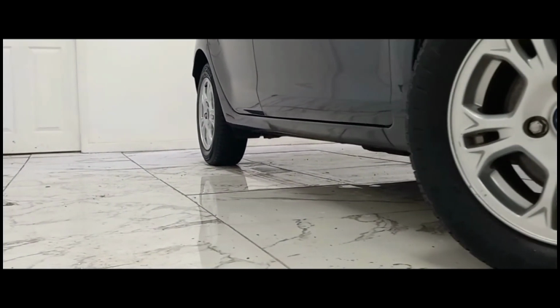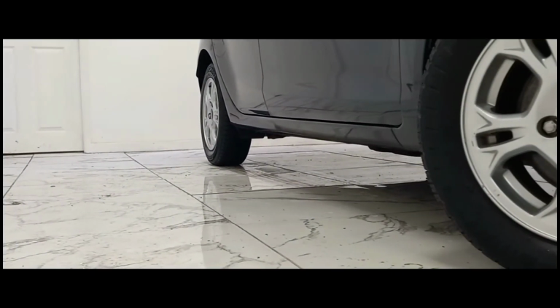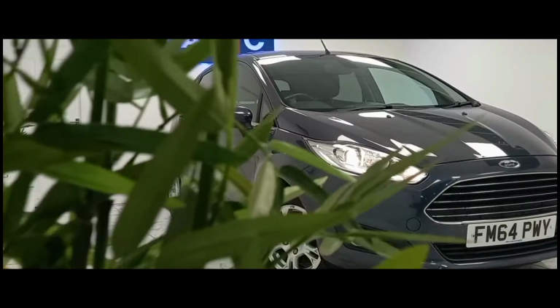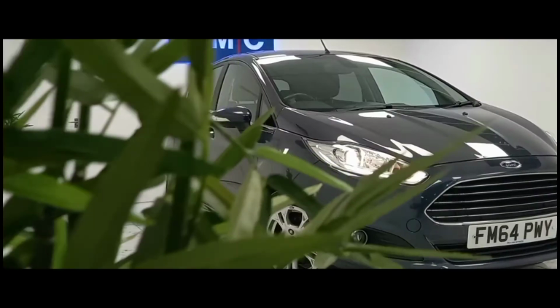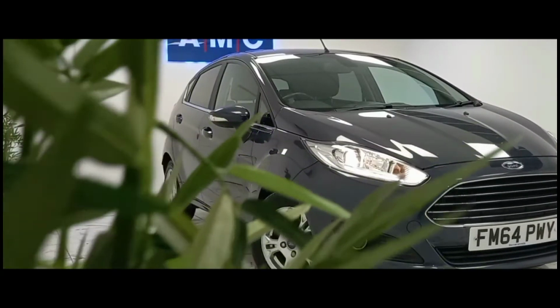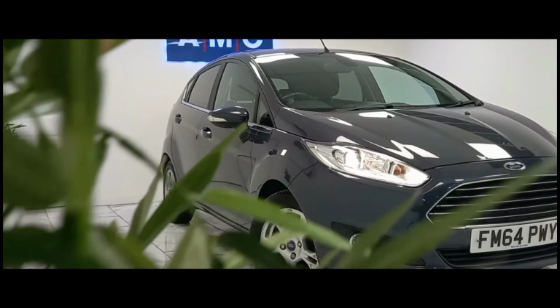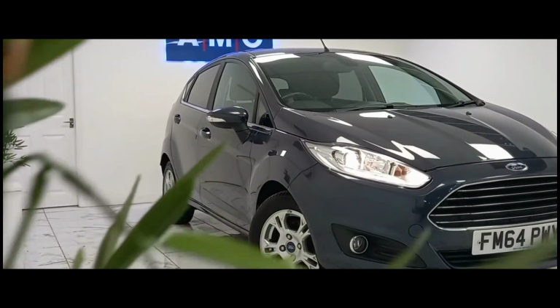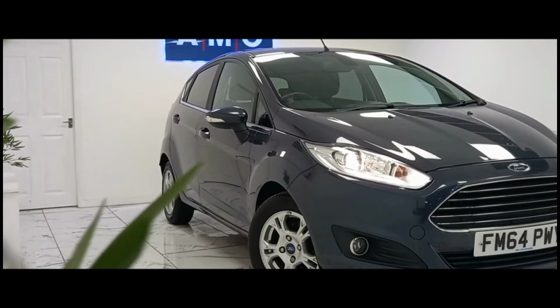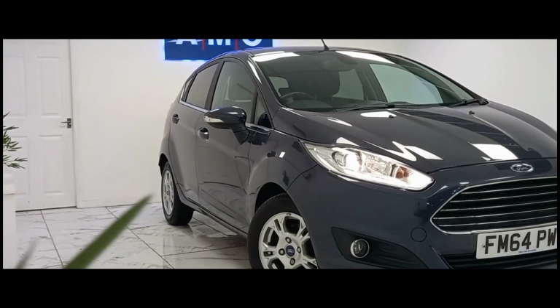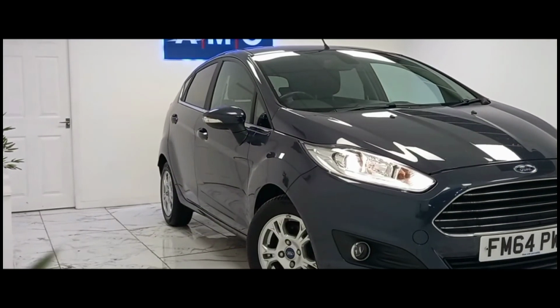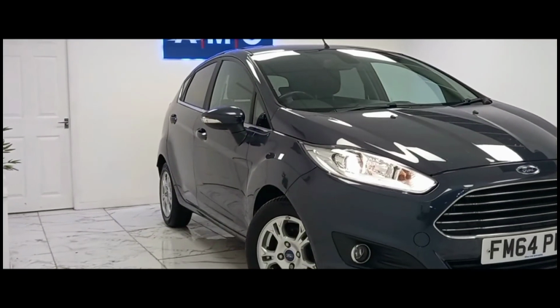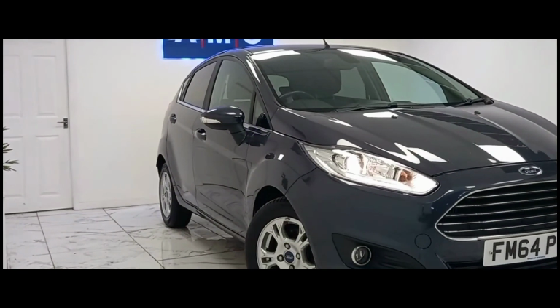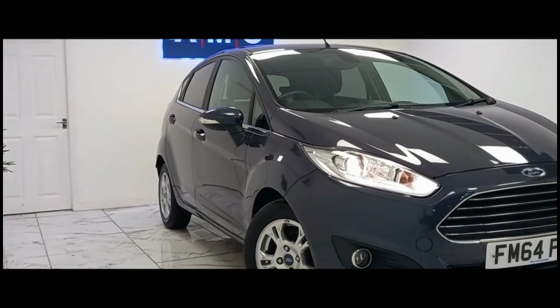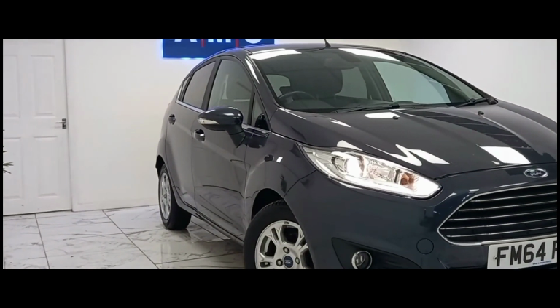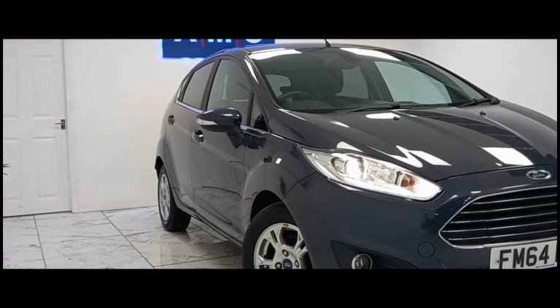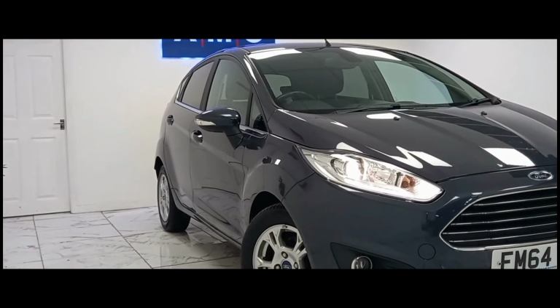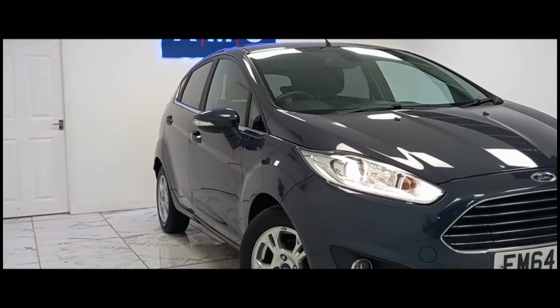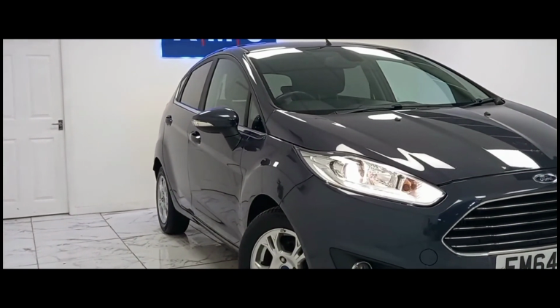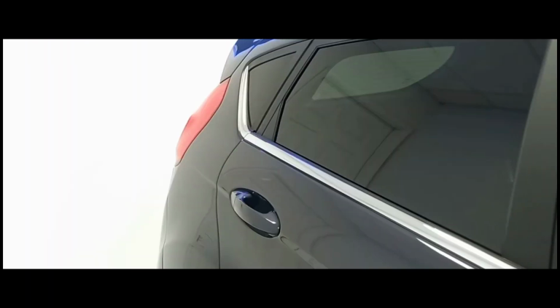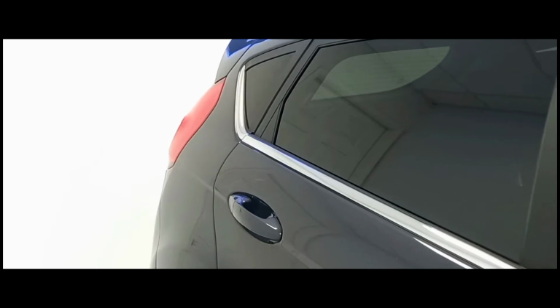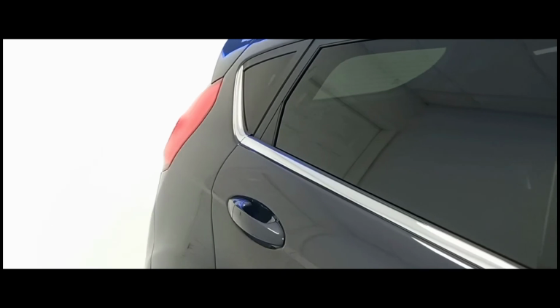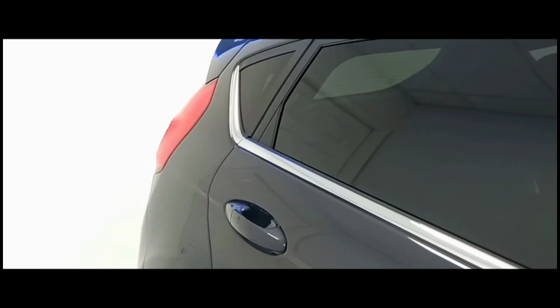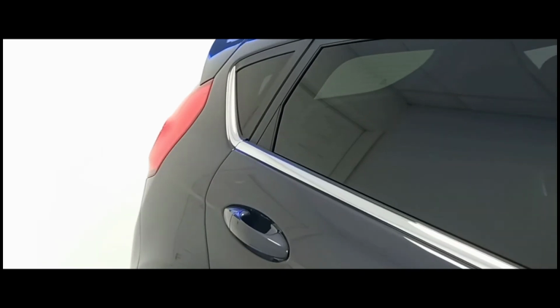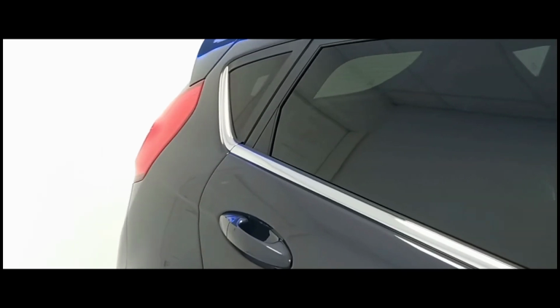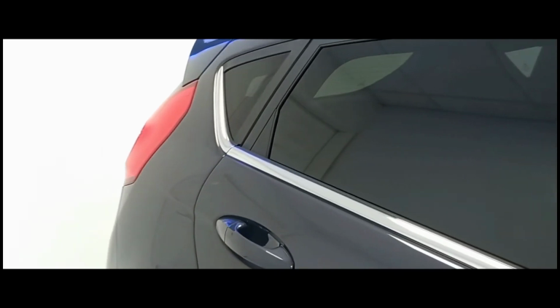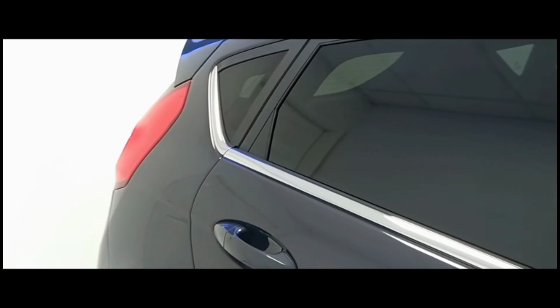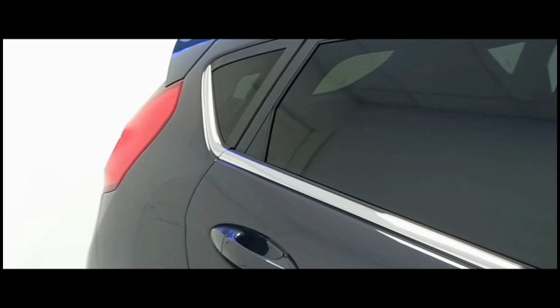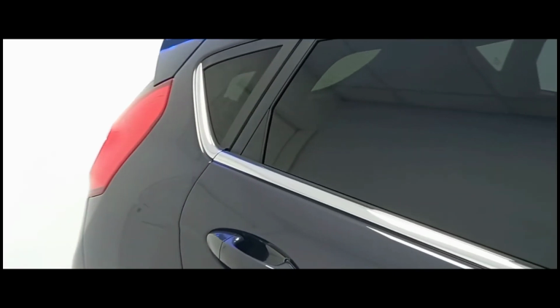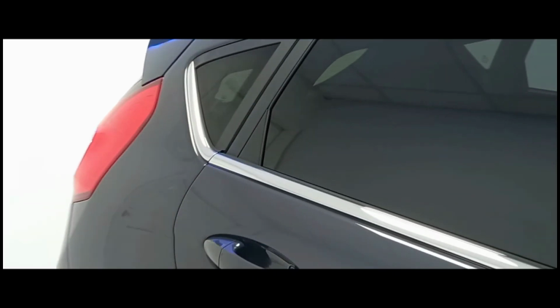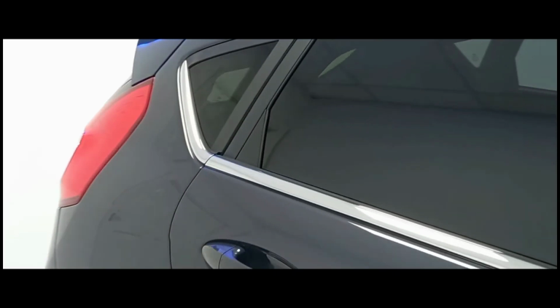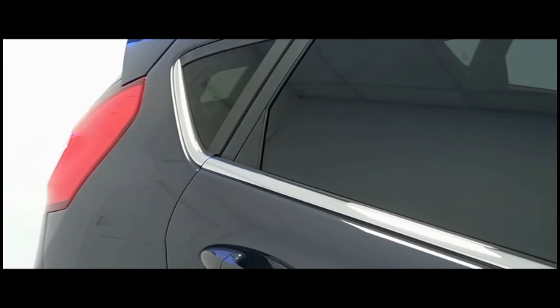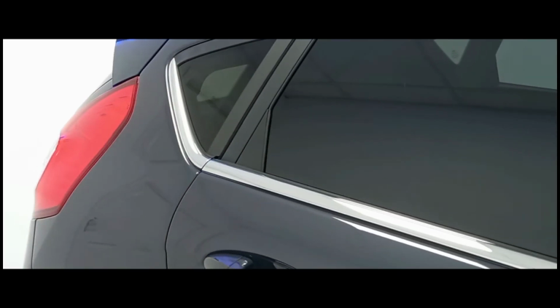Keeping to the side of the vehicle we can see the dark tinted windows from the B pillar backwards, which is present on all rear windows.